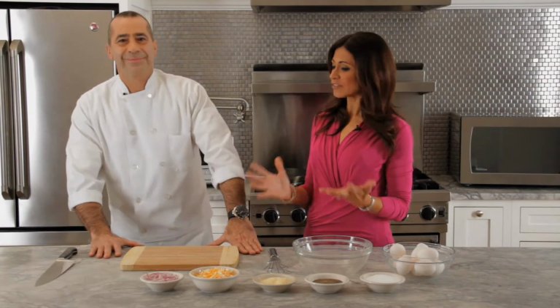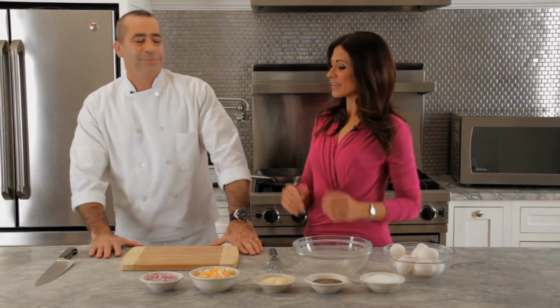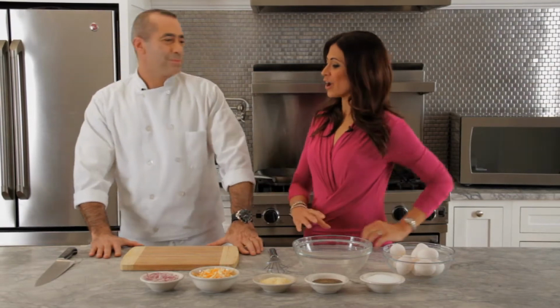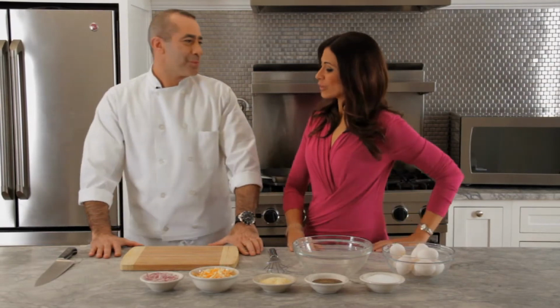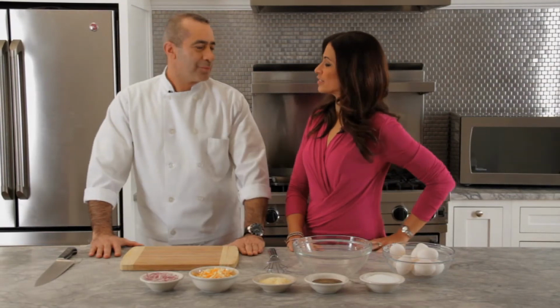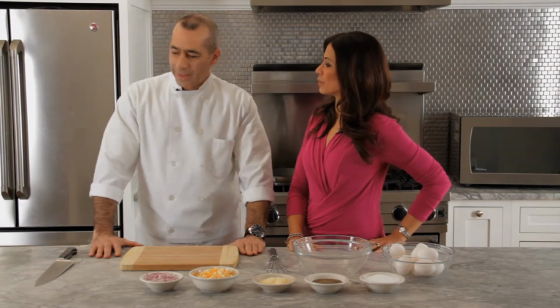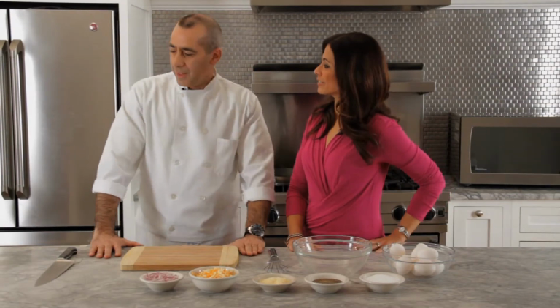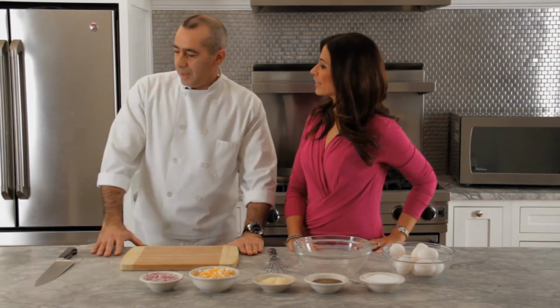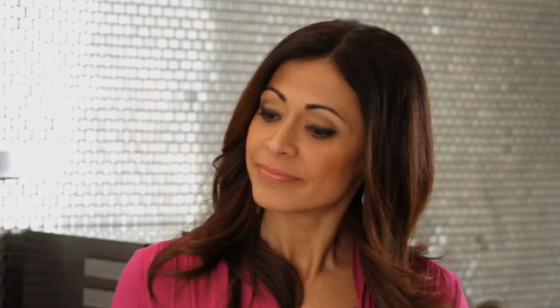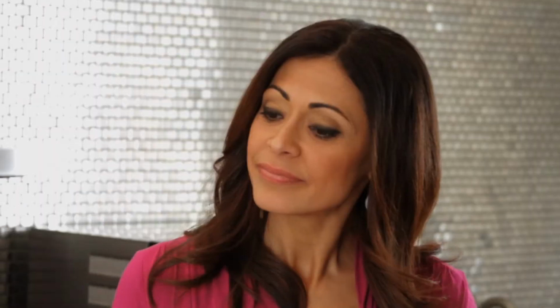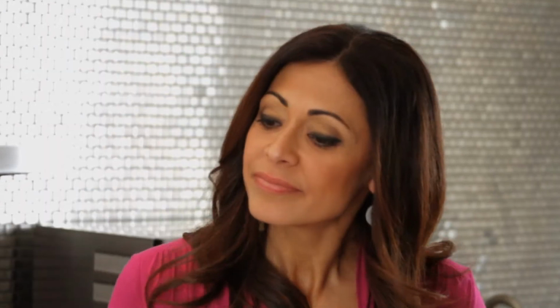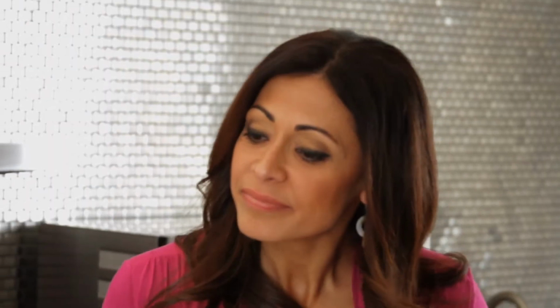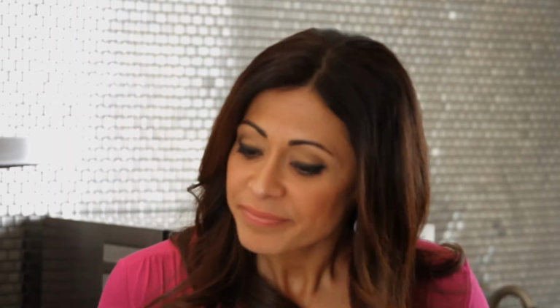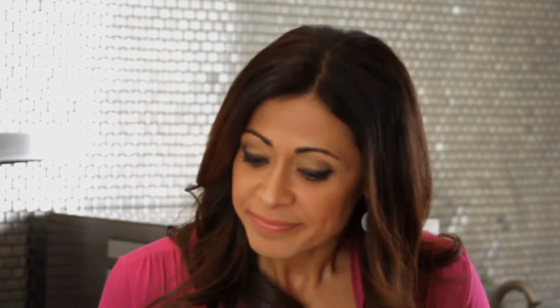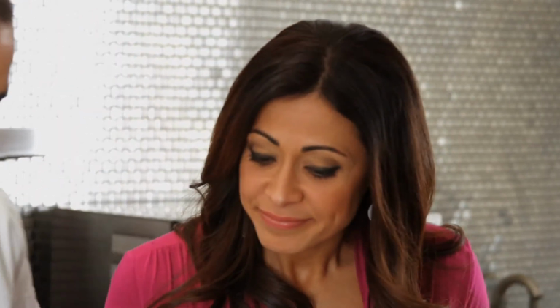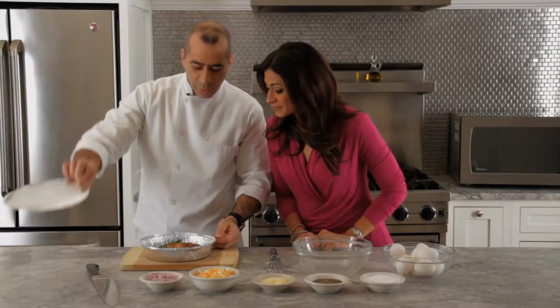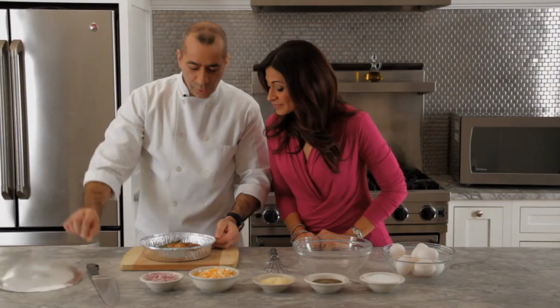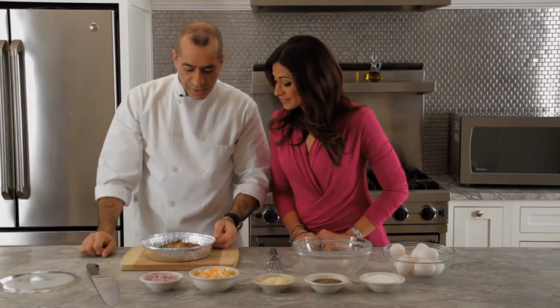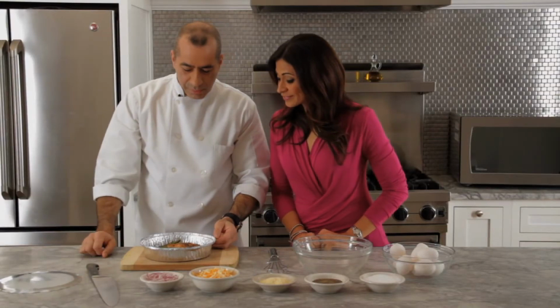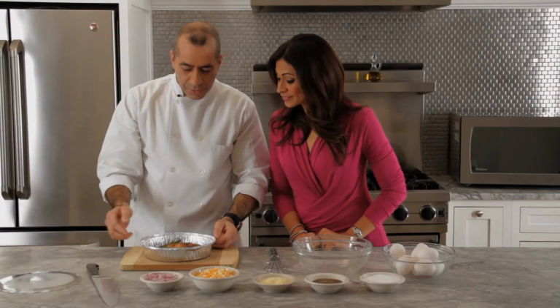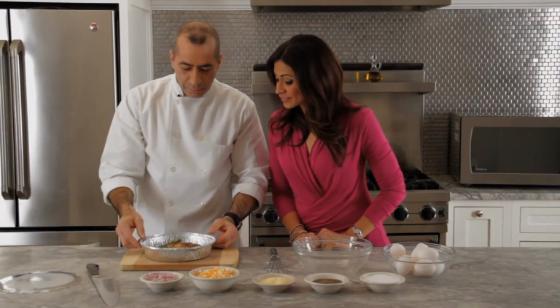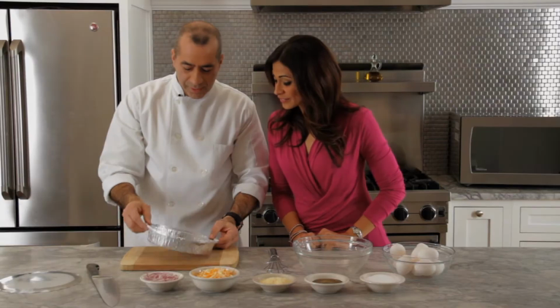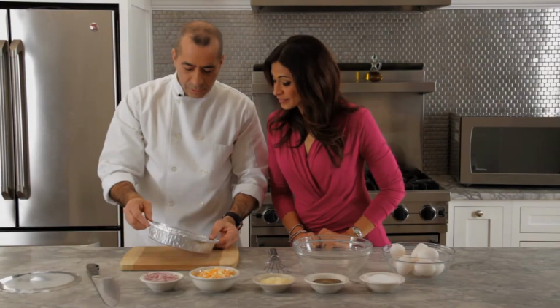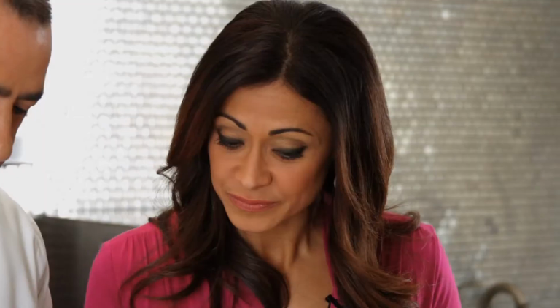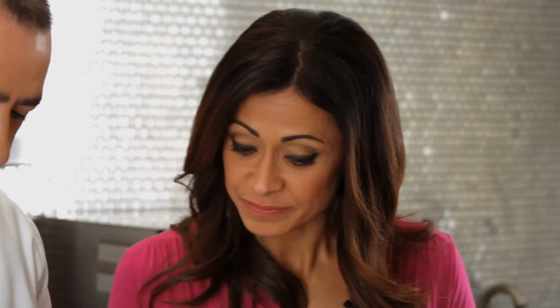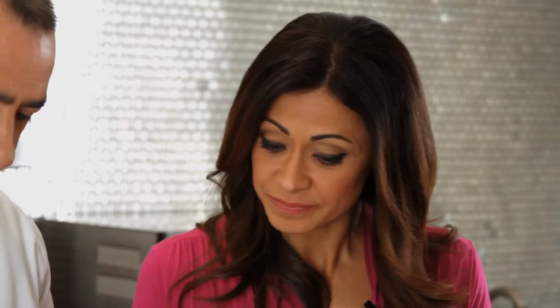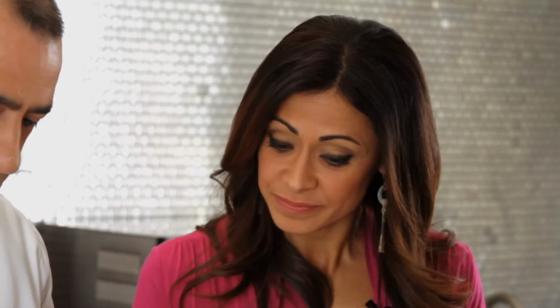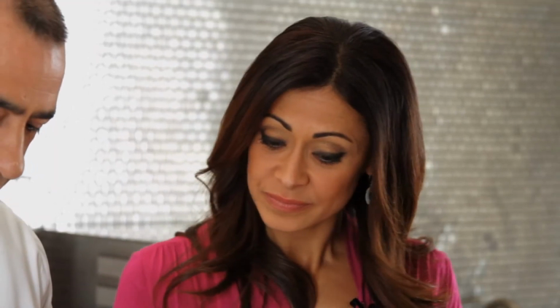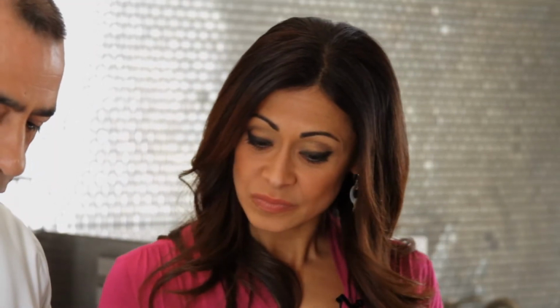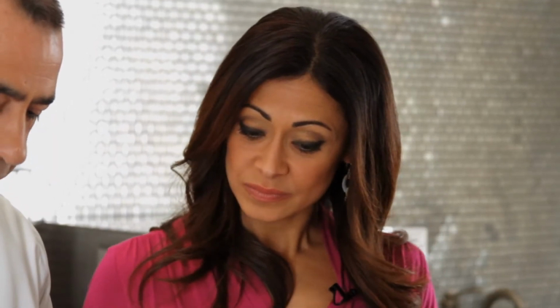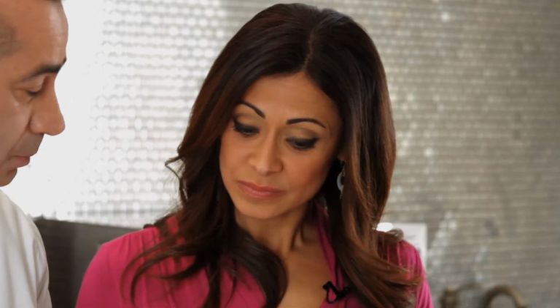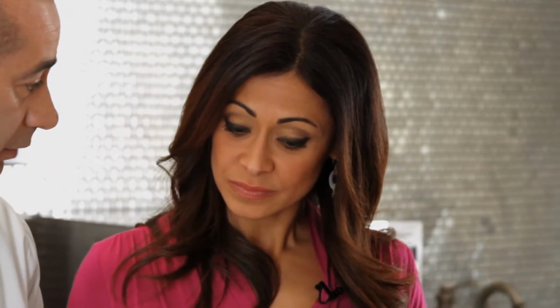Chef Mike, what's in the doggy bag today? Today we have grilled salmon with some roasted potatoes and grilled asparagus.